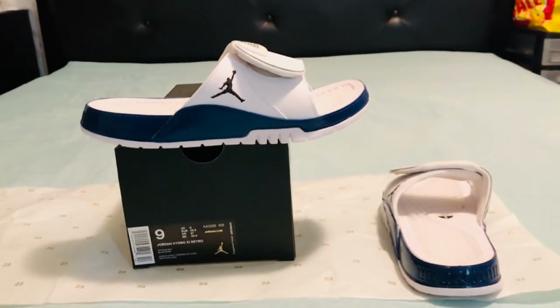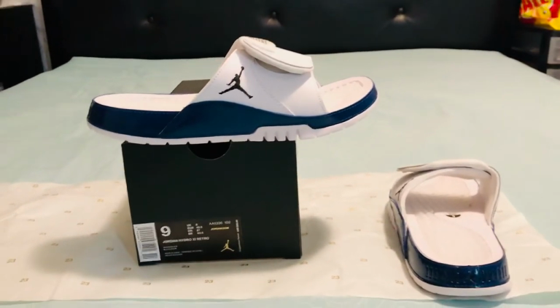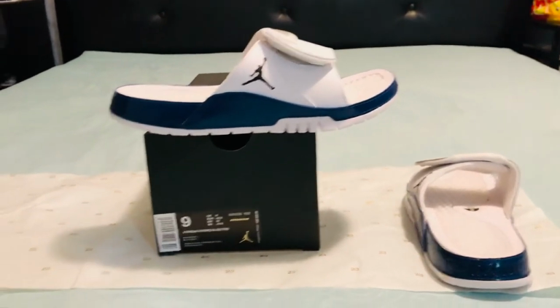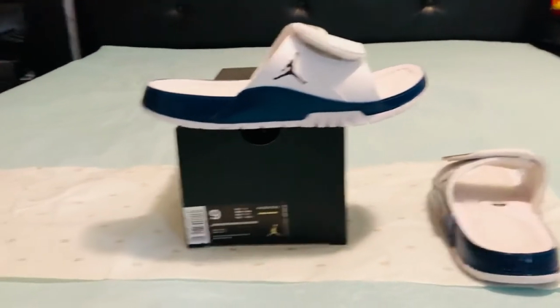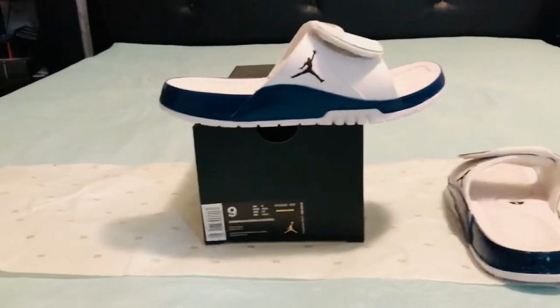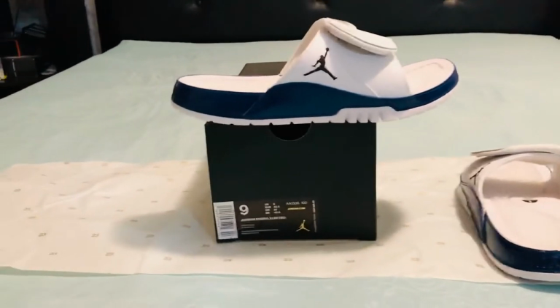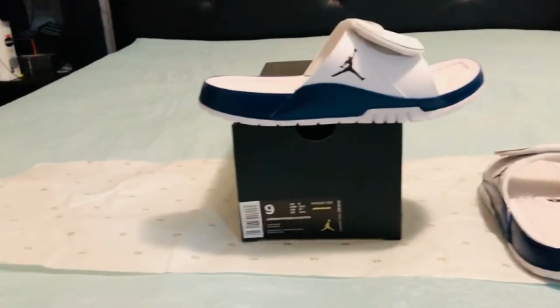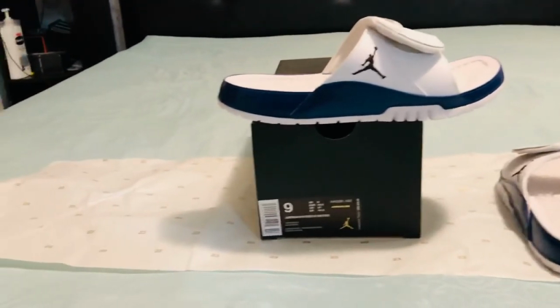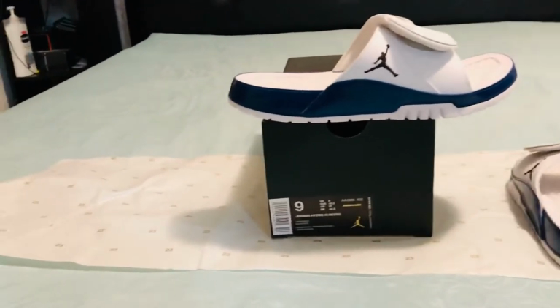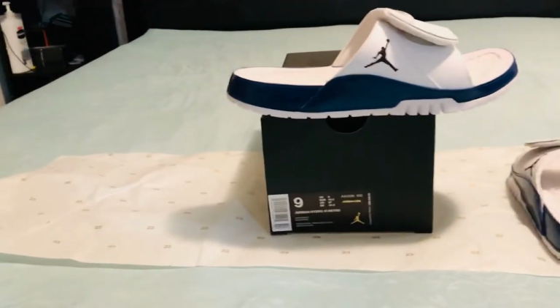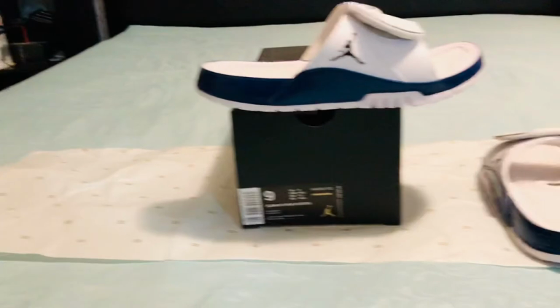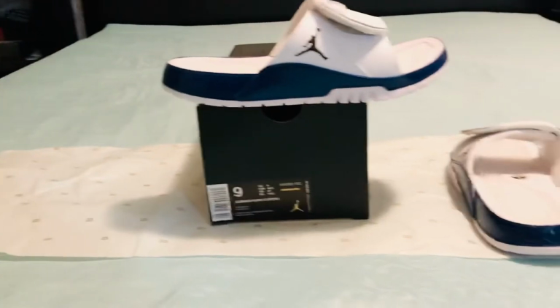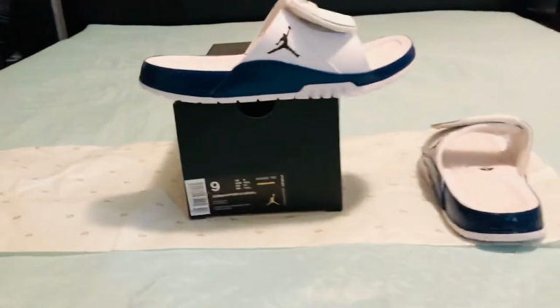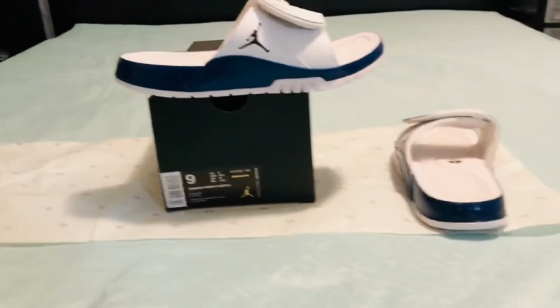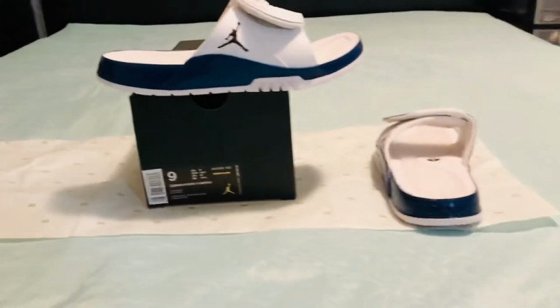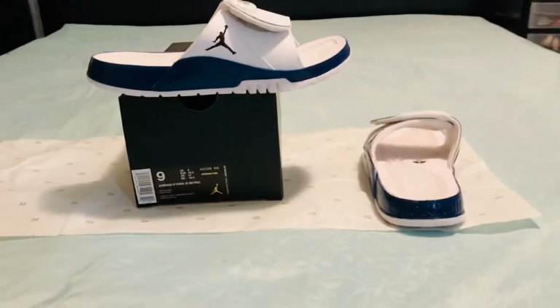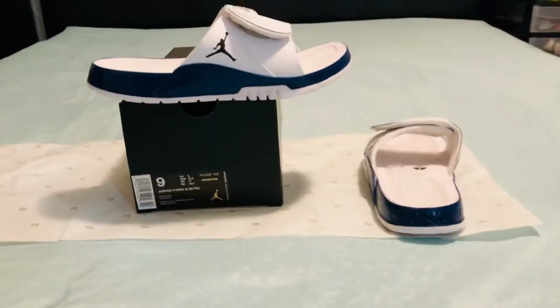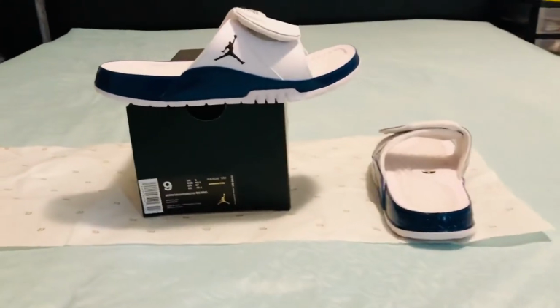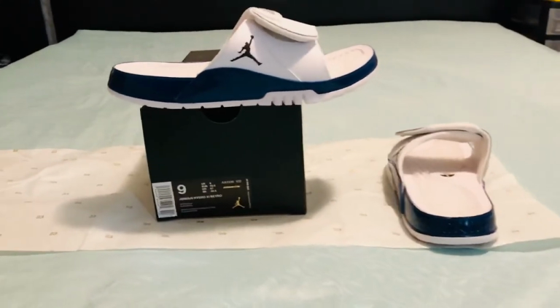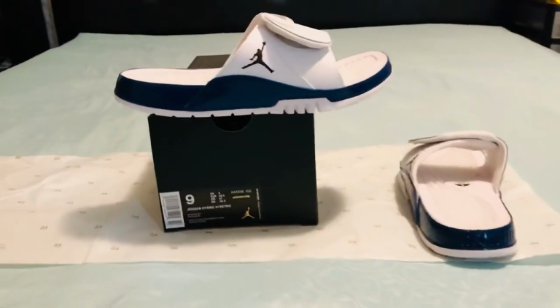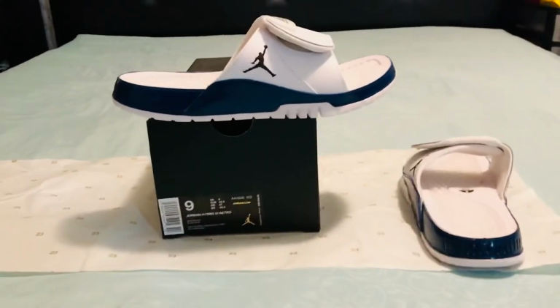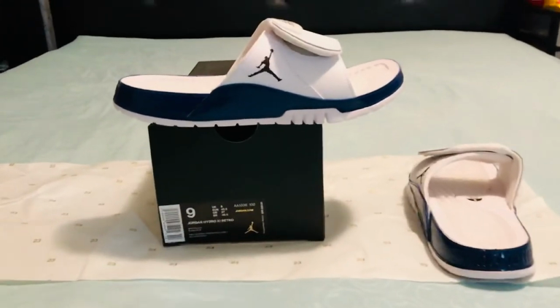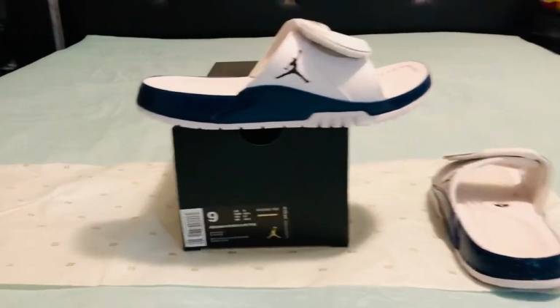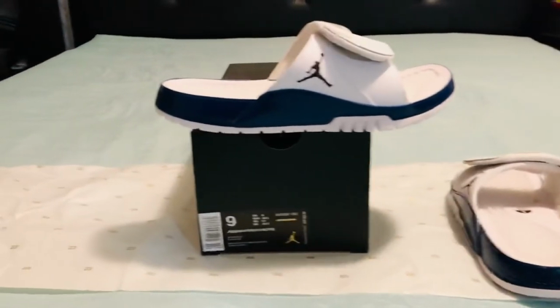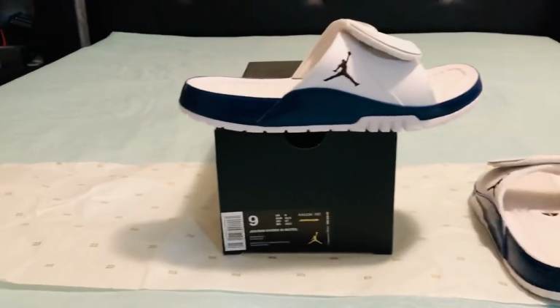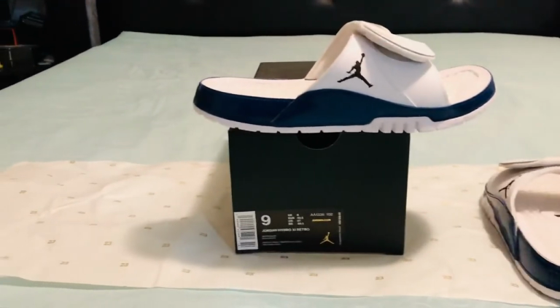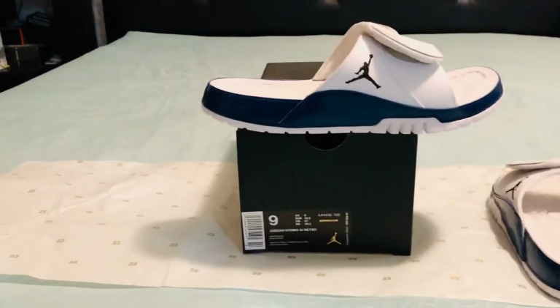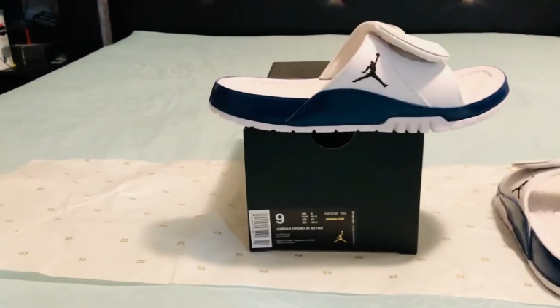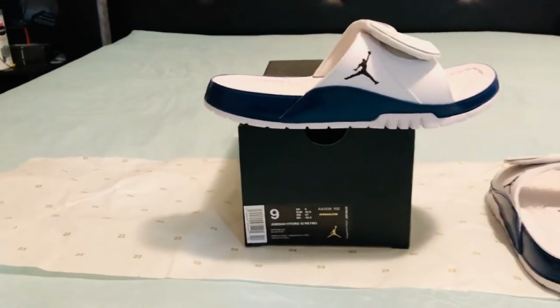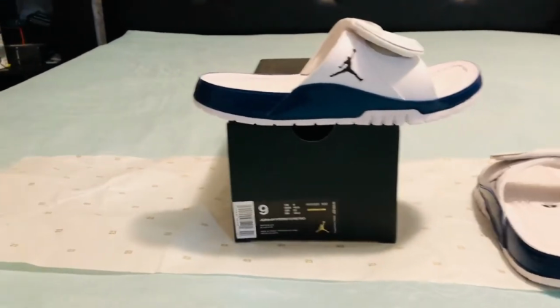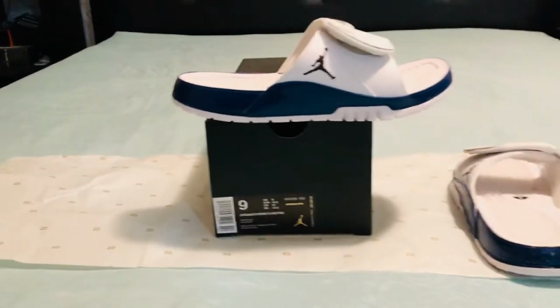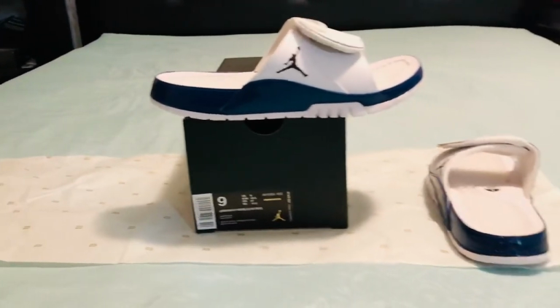All in all, it's a pretty good, nice, light shoe.